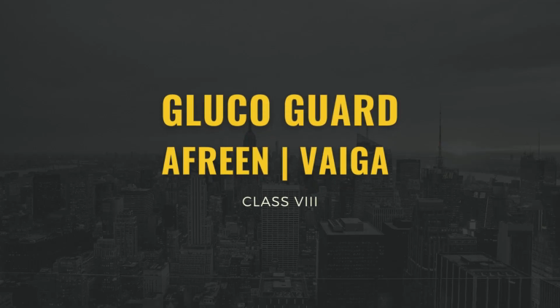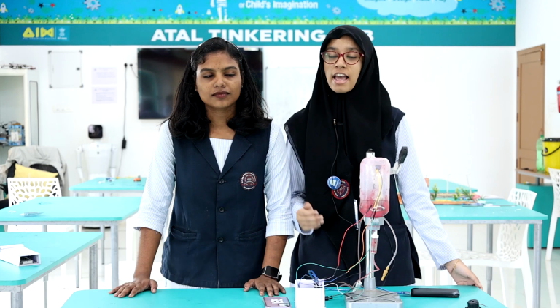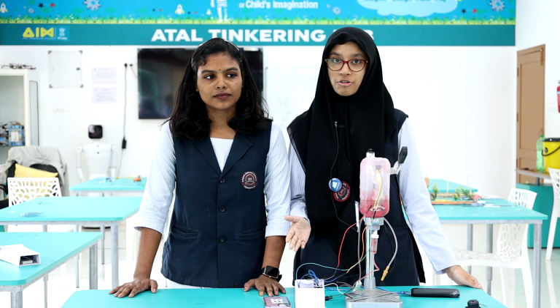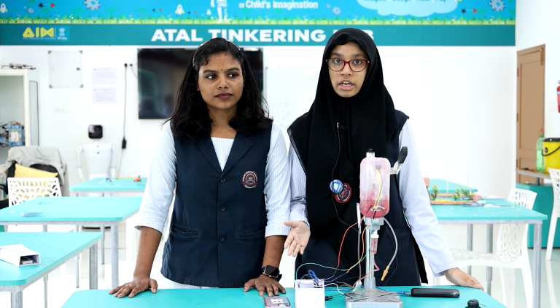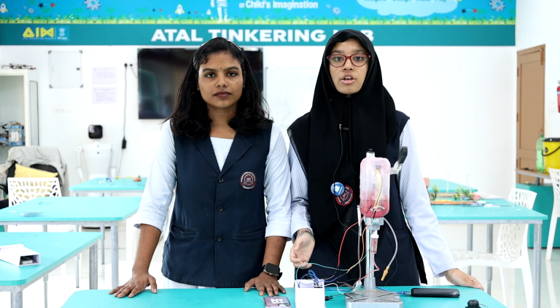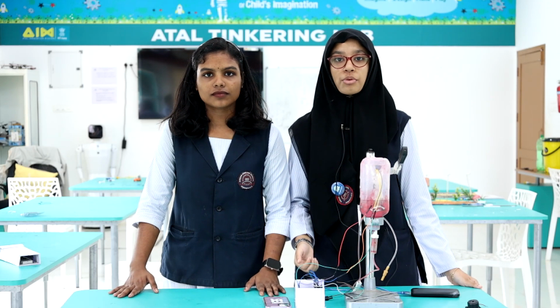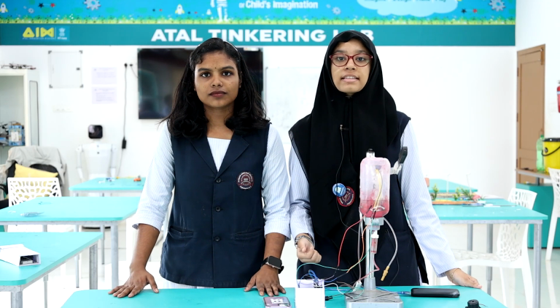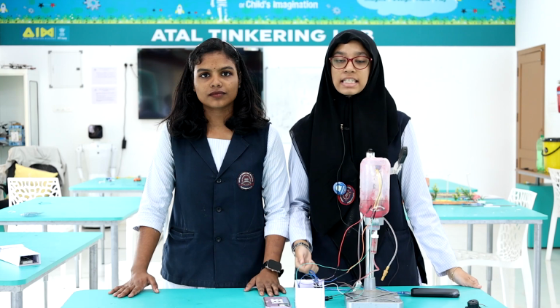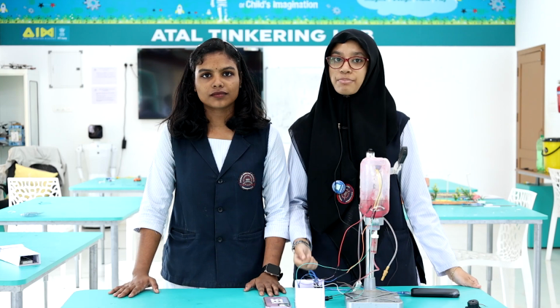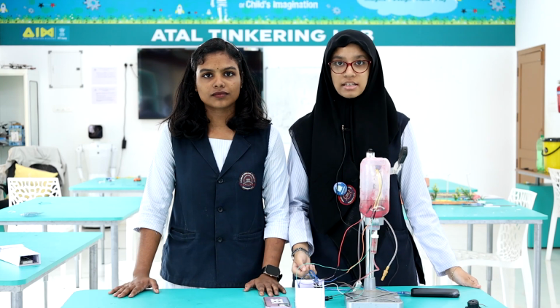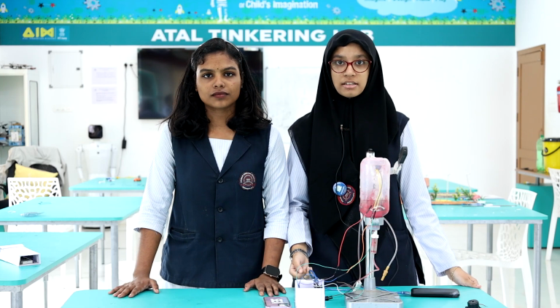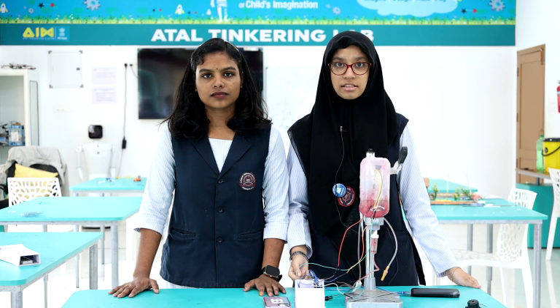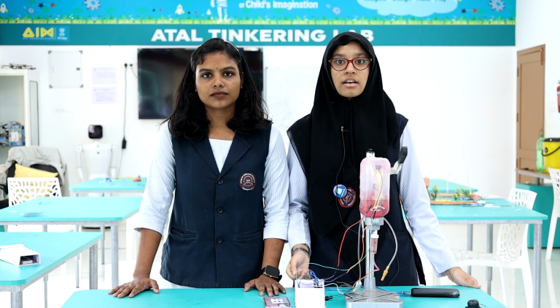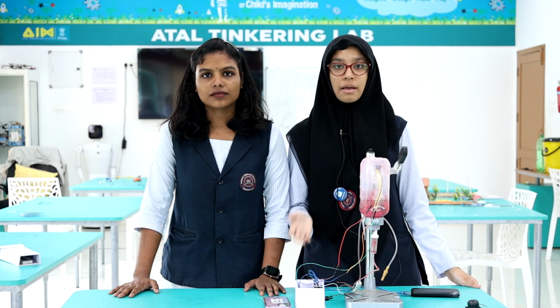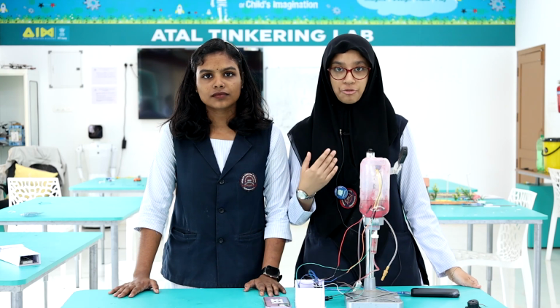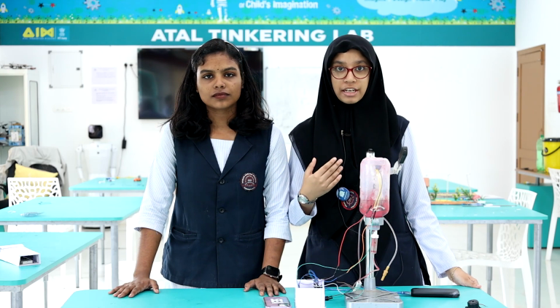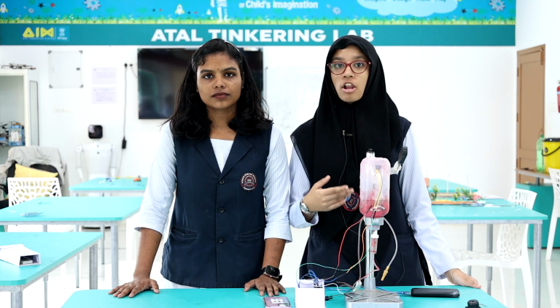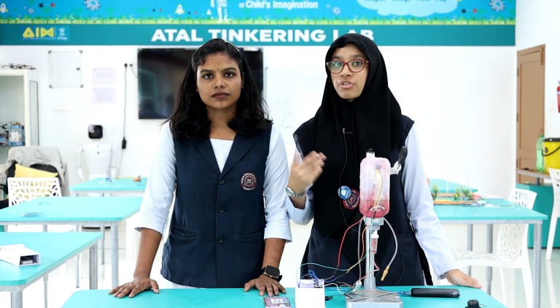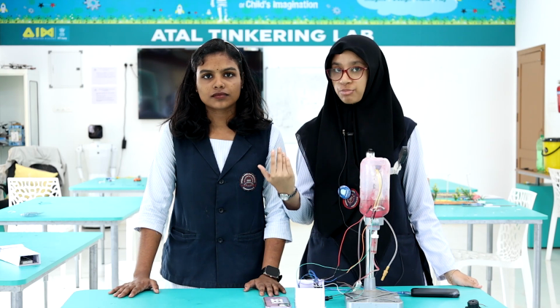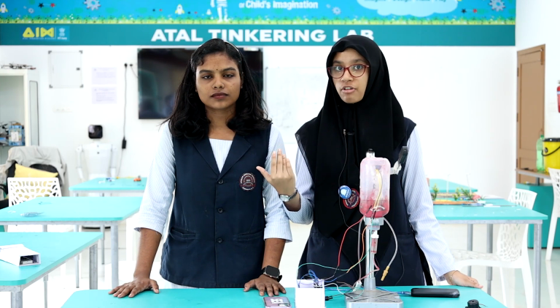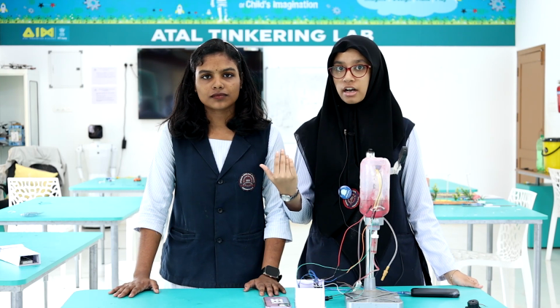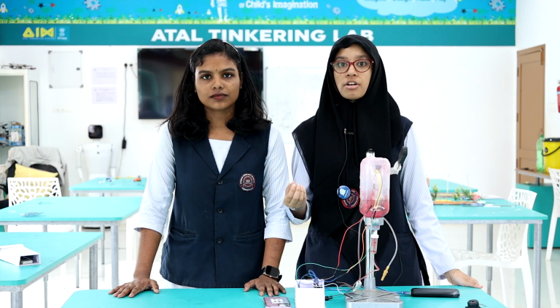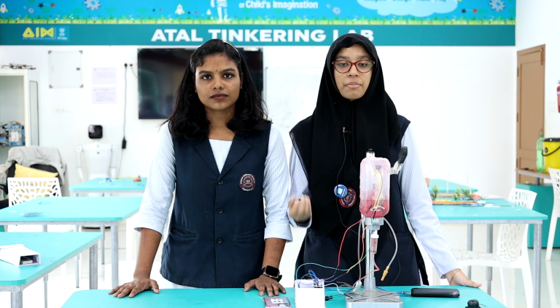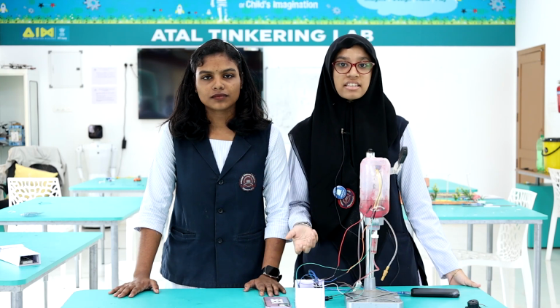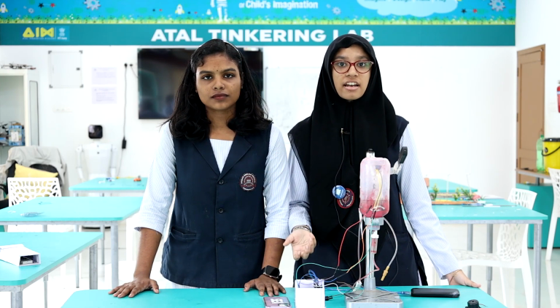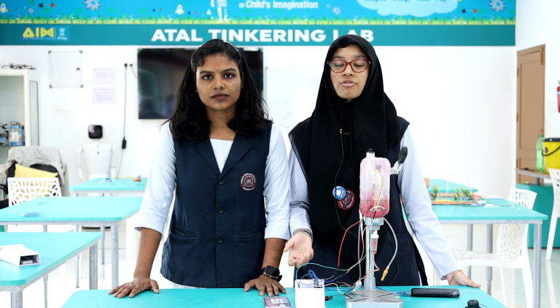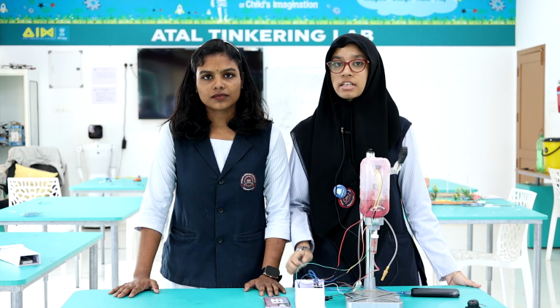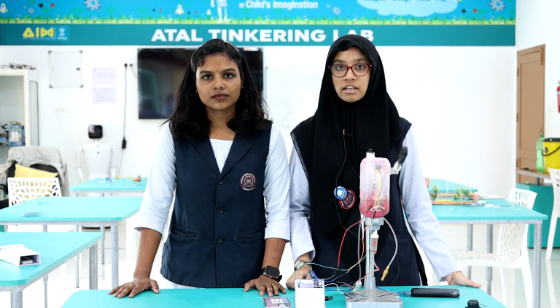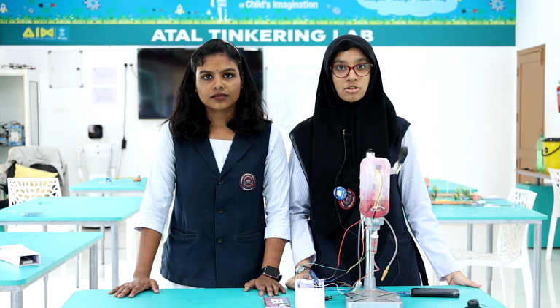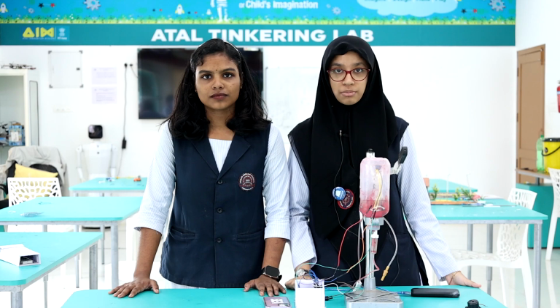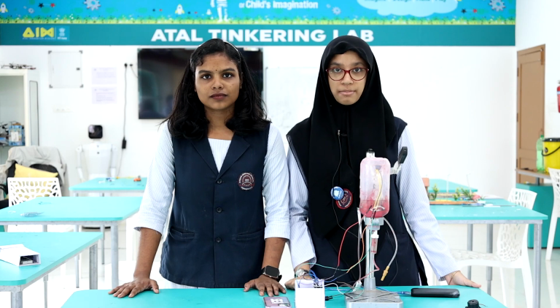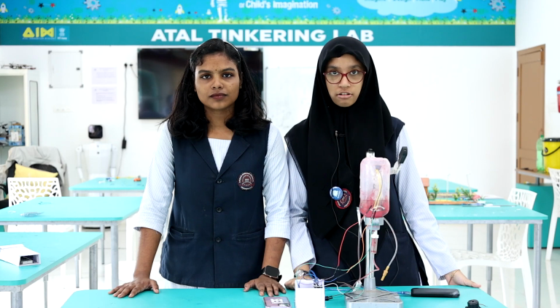Hello everyone, we are team Pixel Girls. I'm Afreen, and along with me, Vaiga, from Age Standard of Hansa English School, Perambilav.